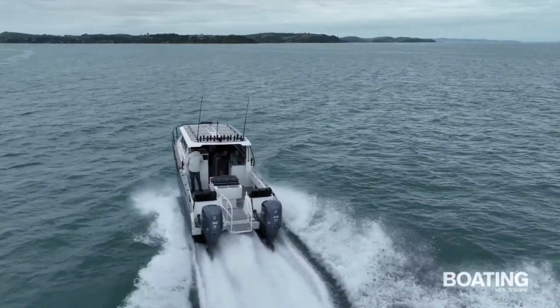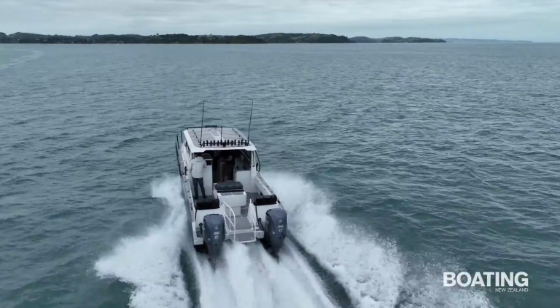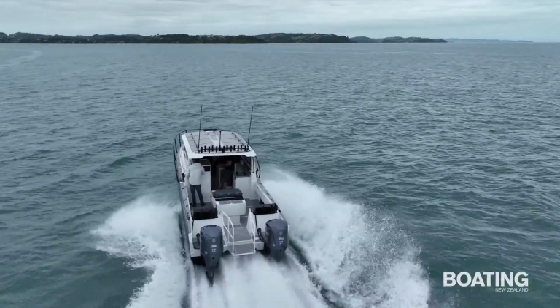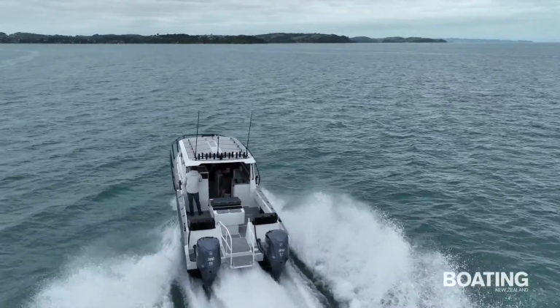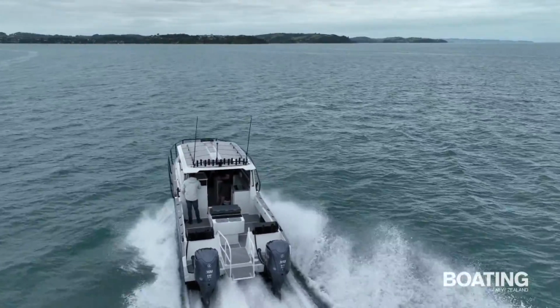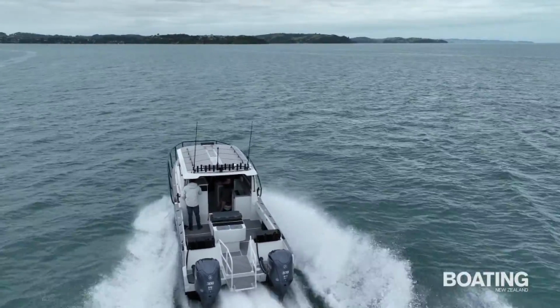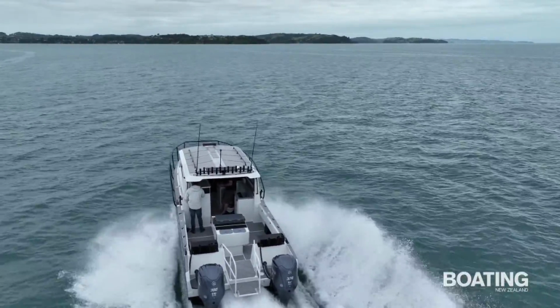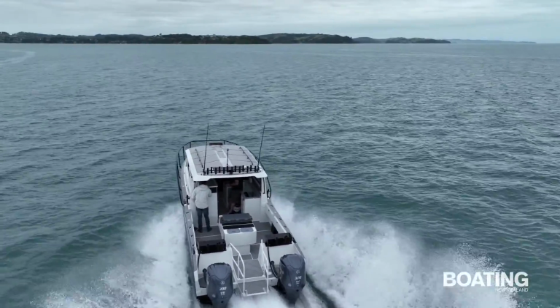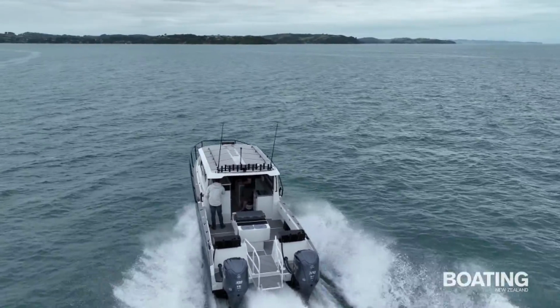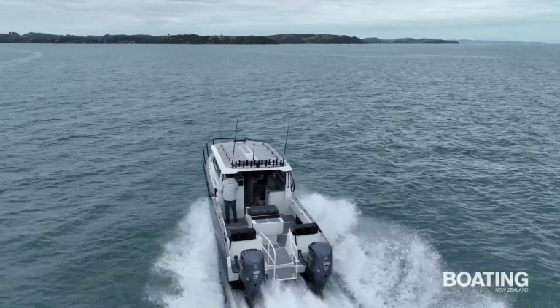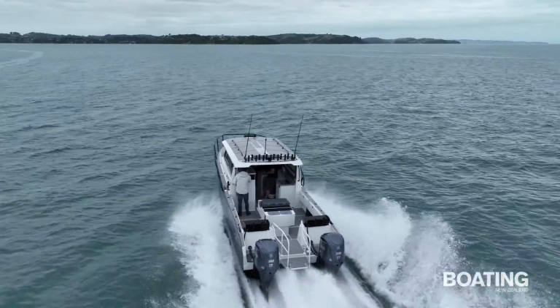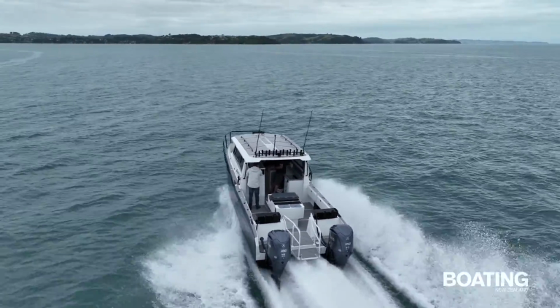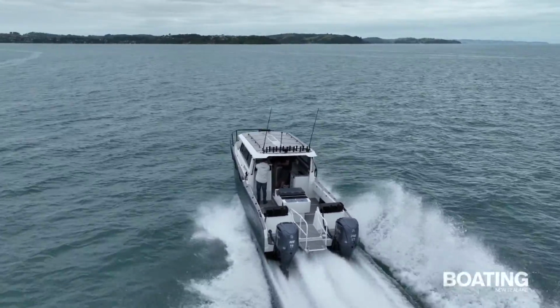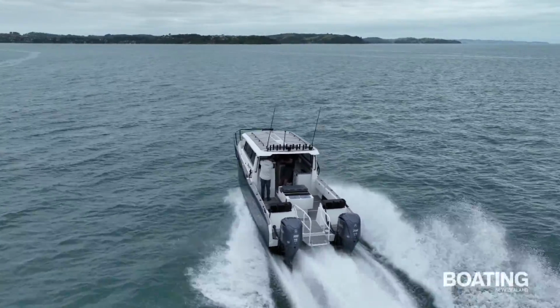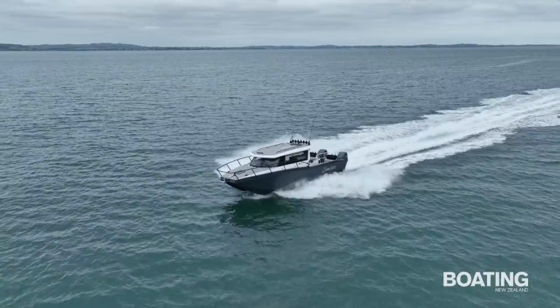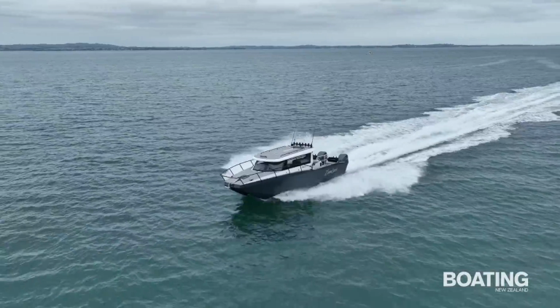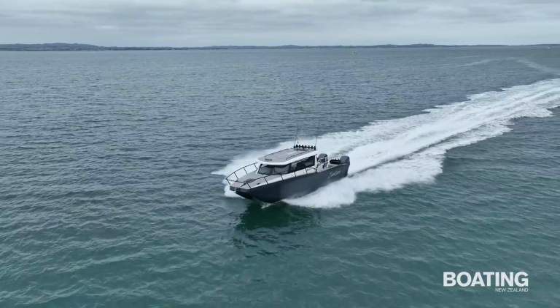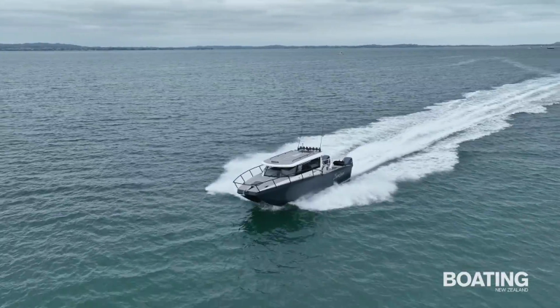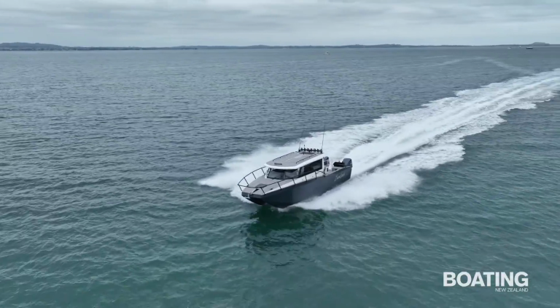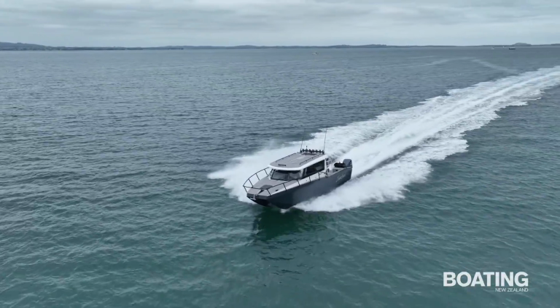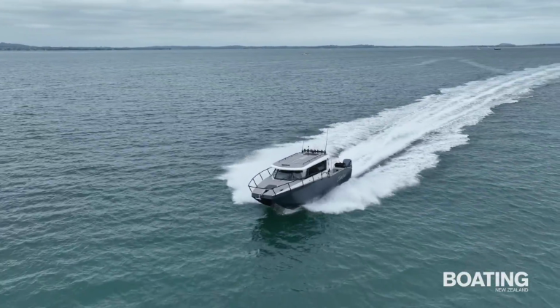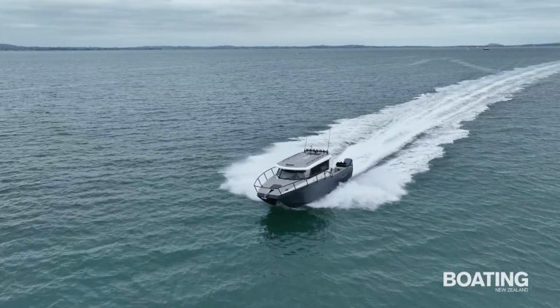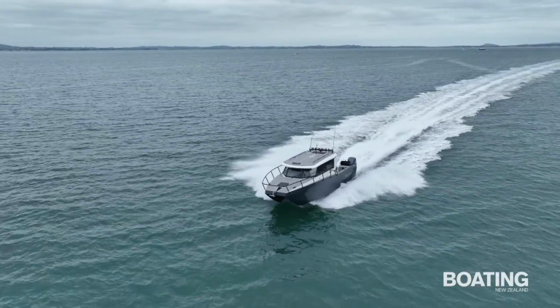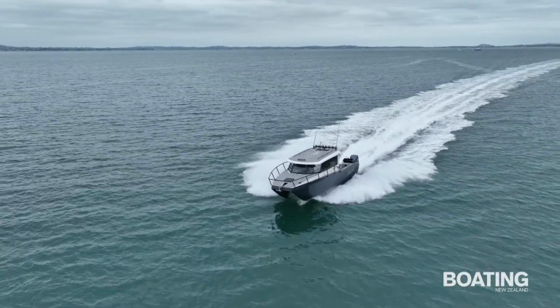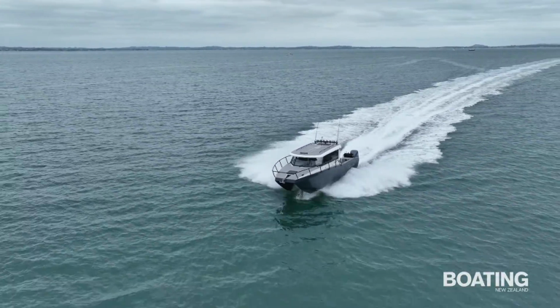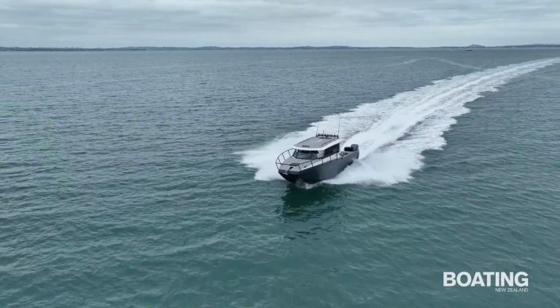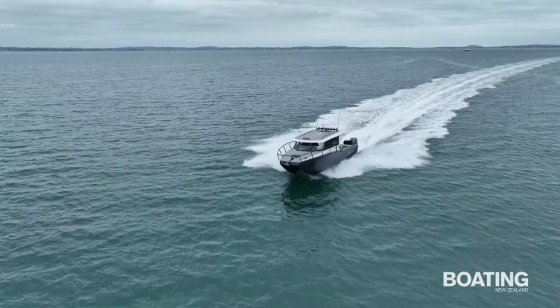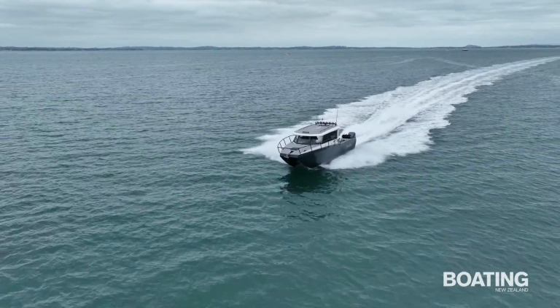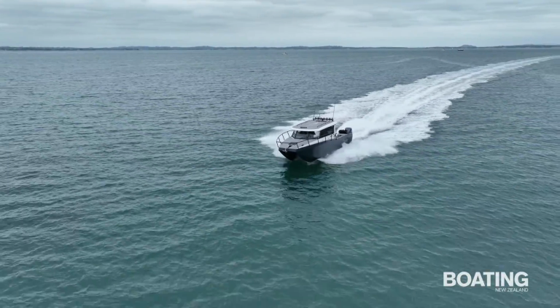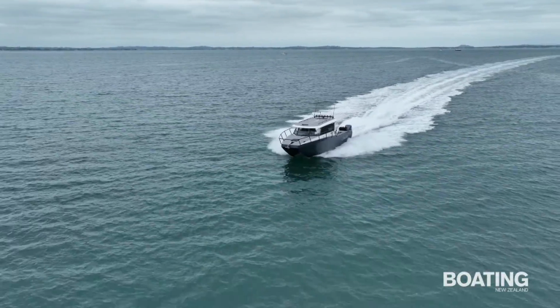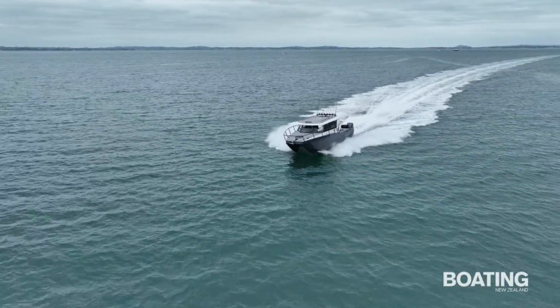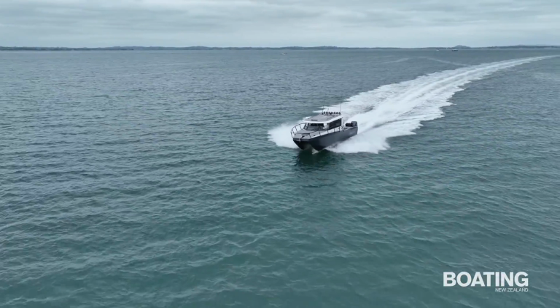LaserCats was born and the LaserCat 950 is their first twin hull offering, available from Family Boats in Auckland.